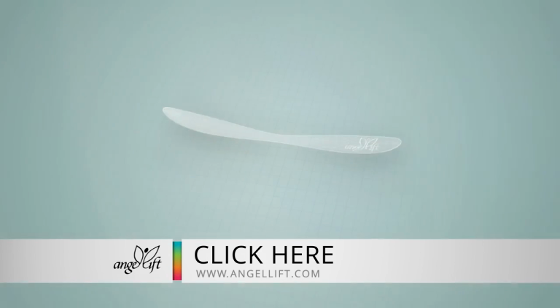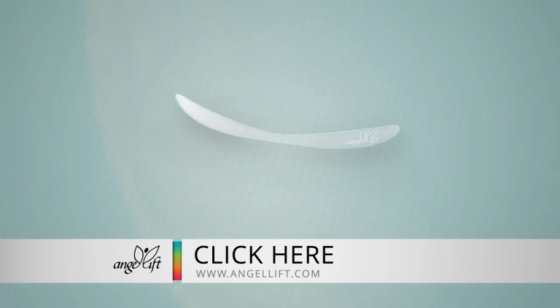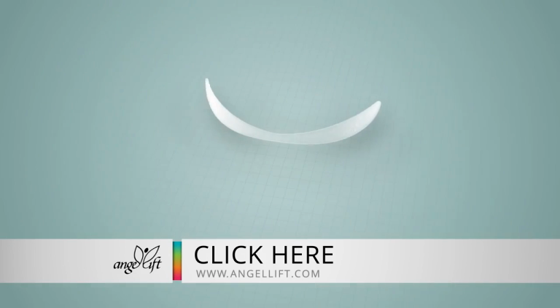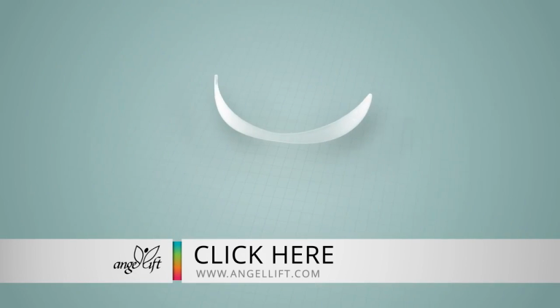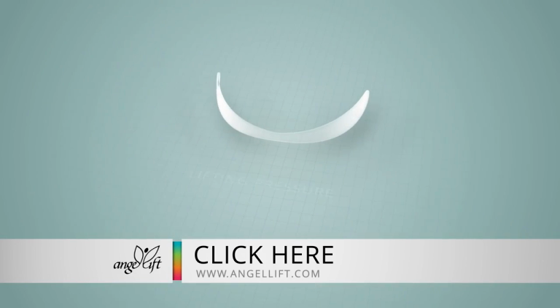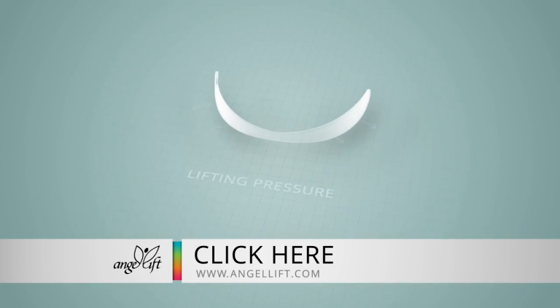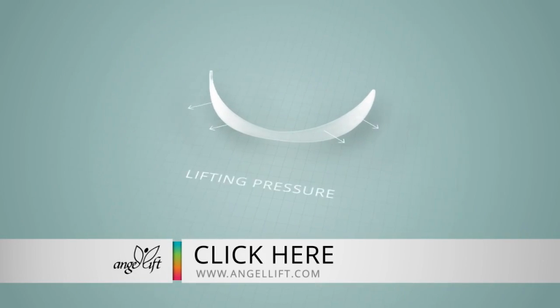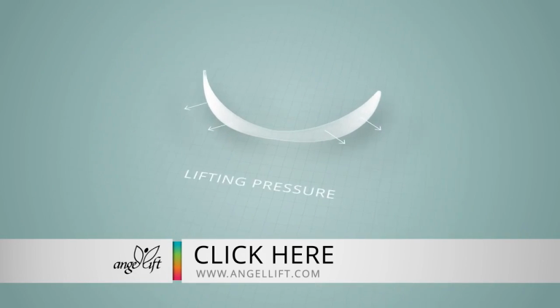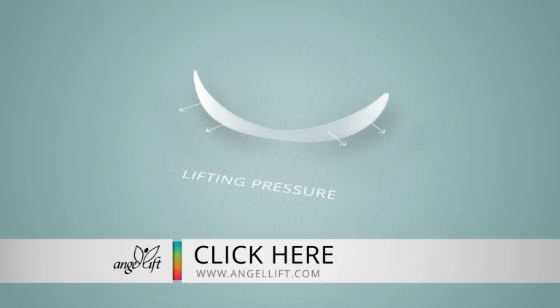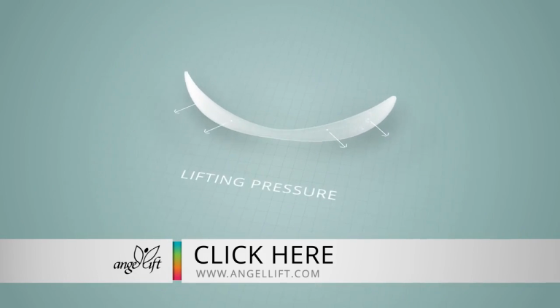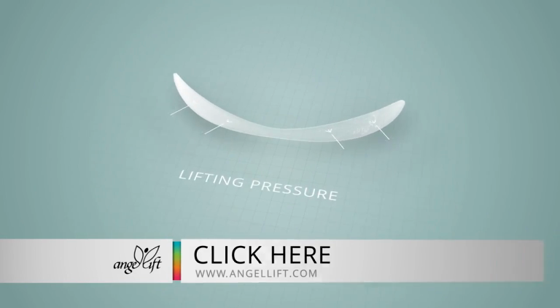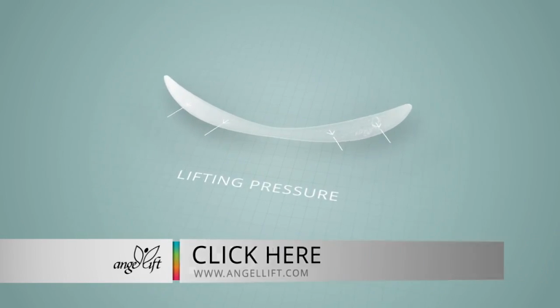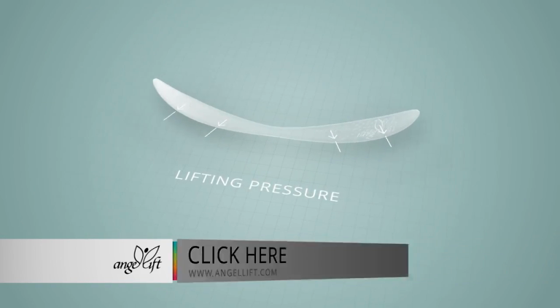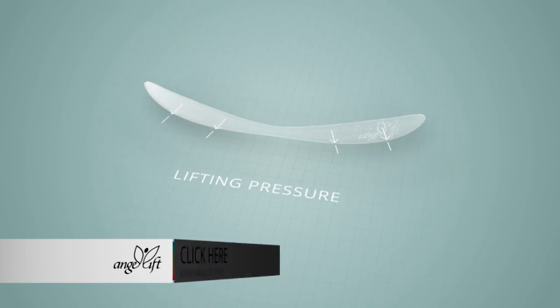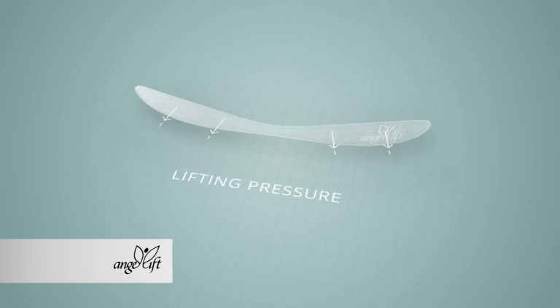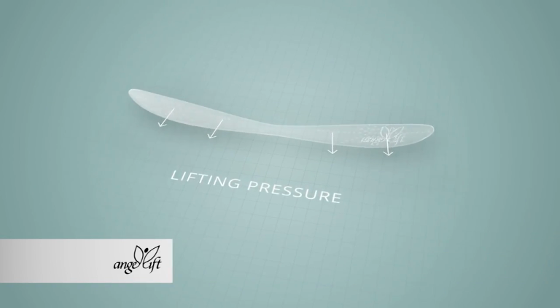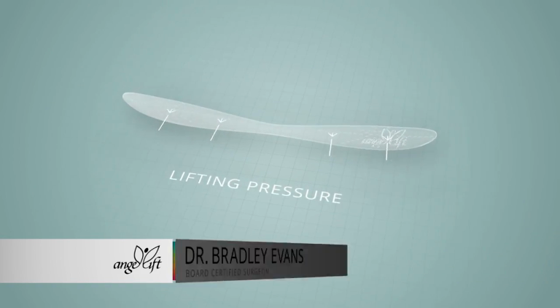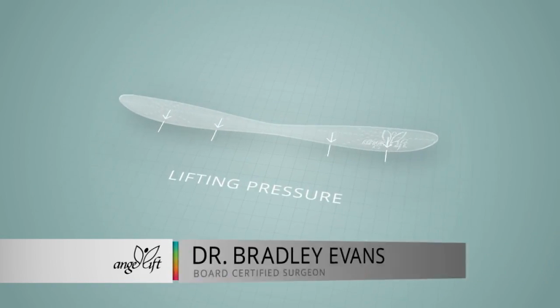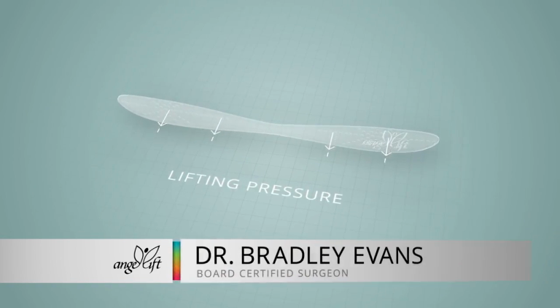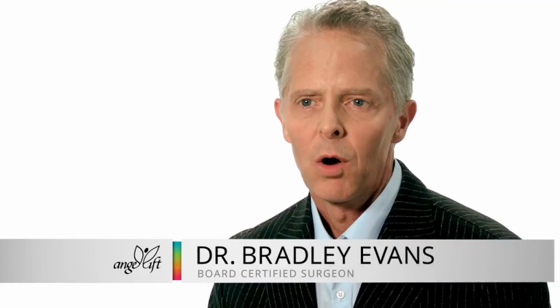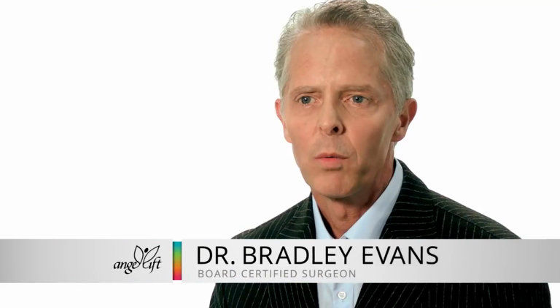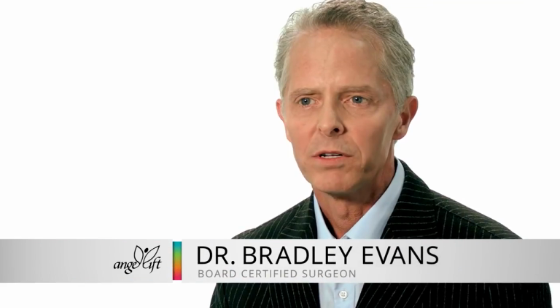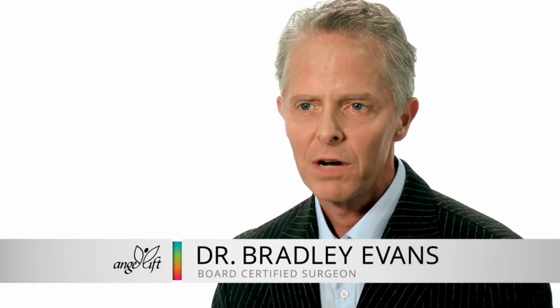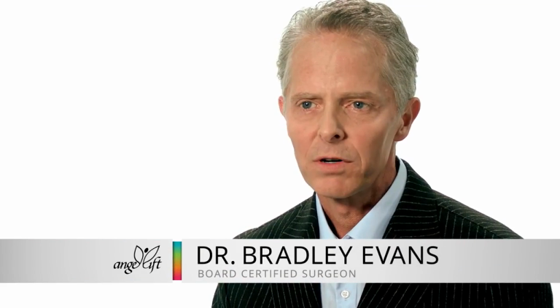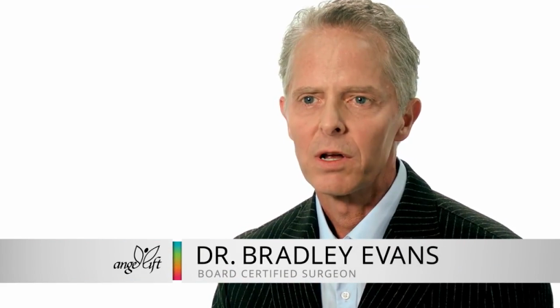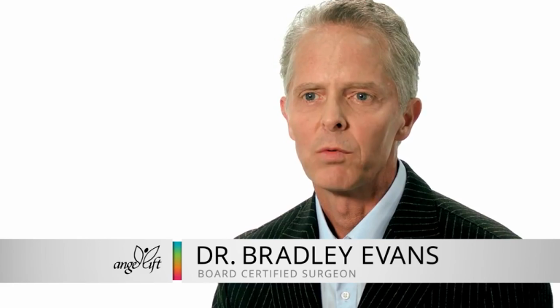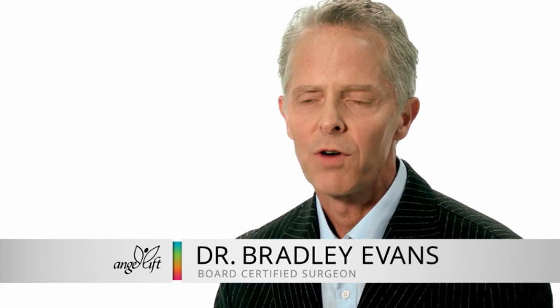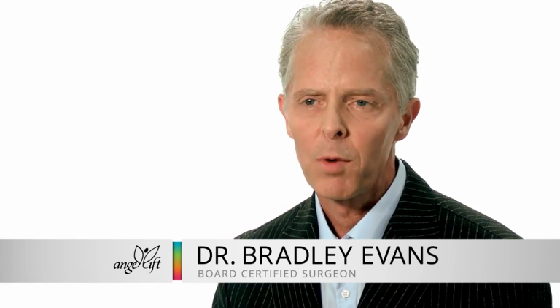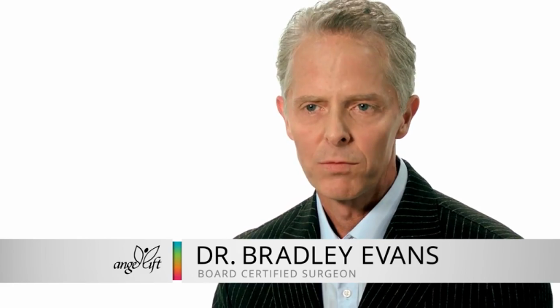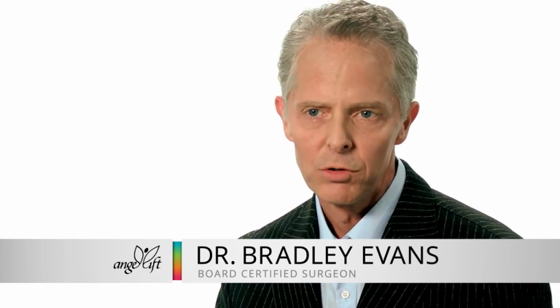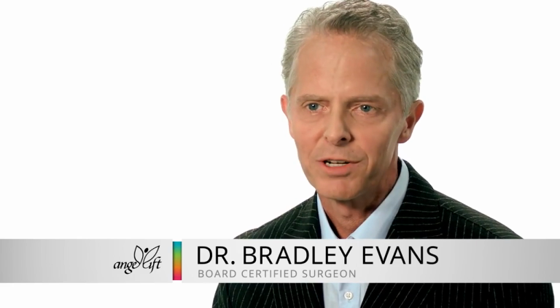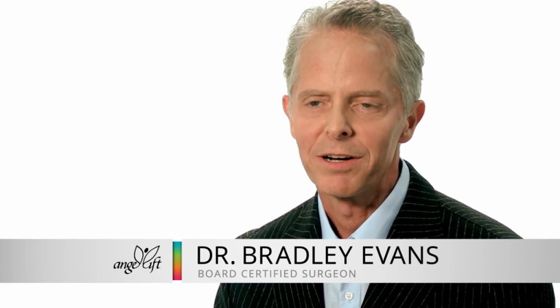Ten years ago, we started developing technology to correct nerve damage. What we discovered was far more revolutionary.